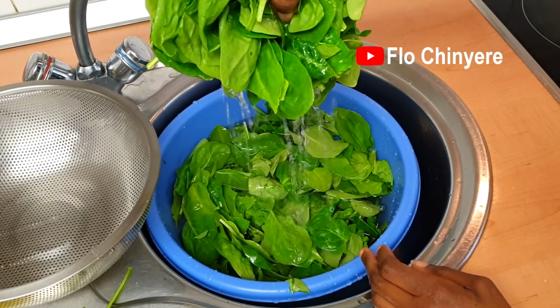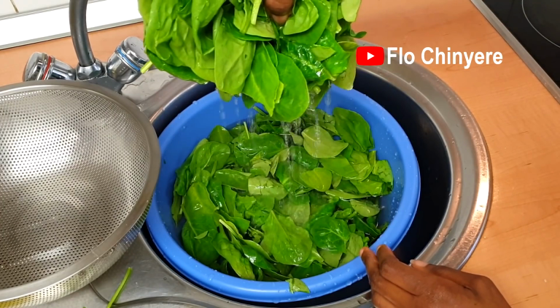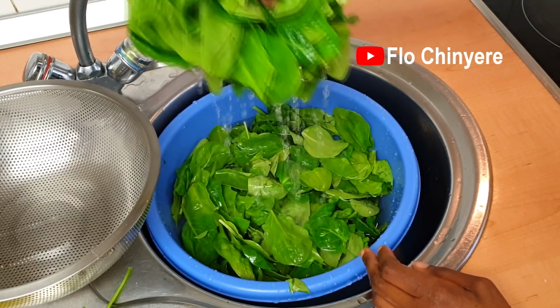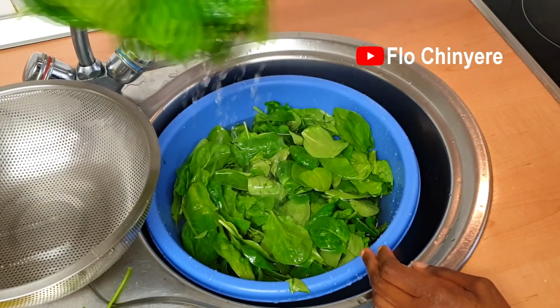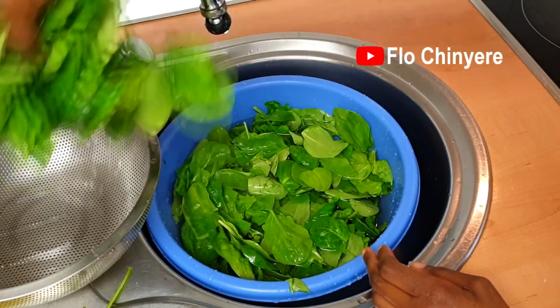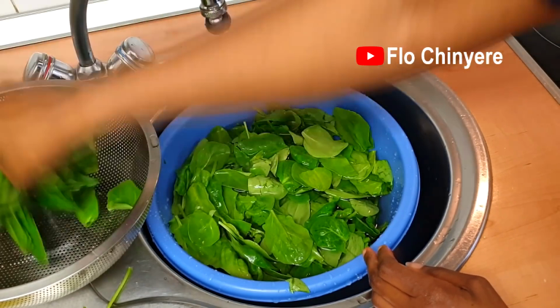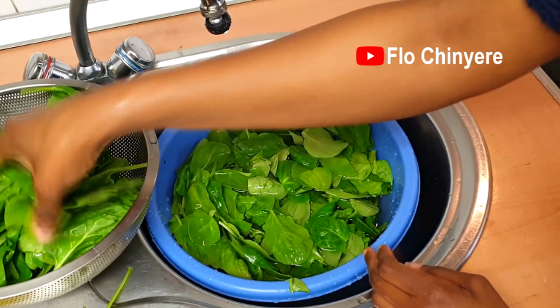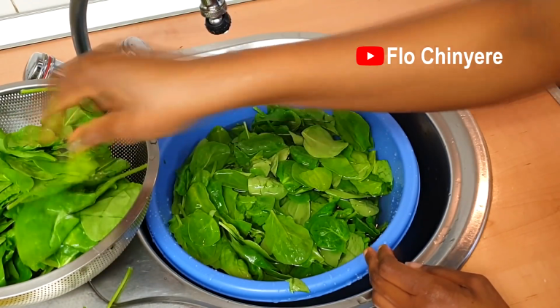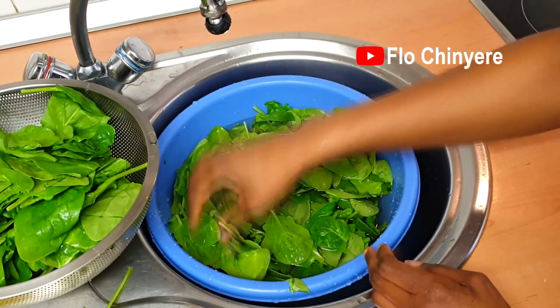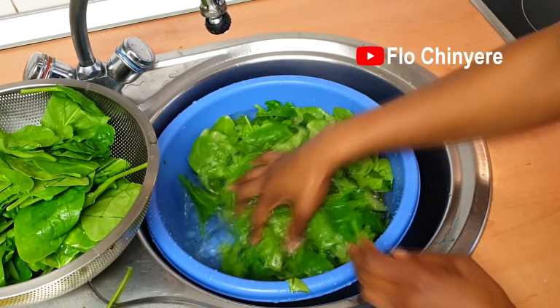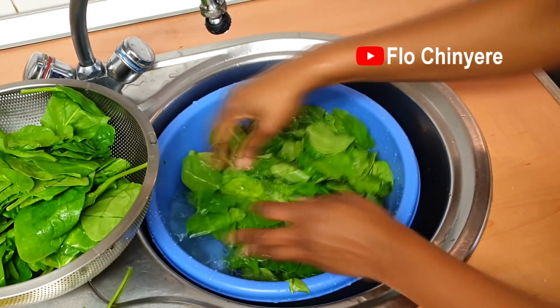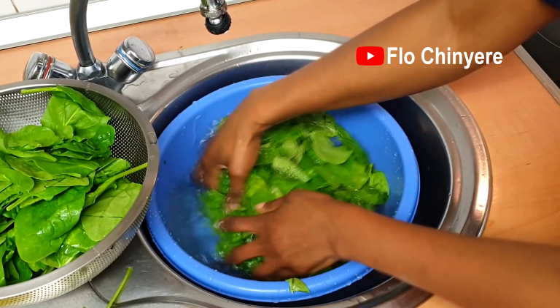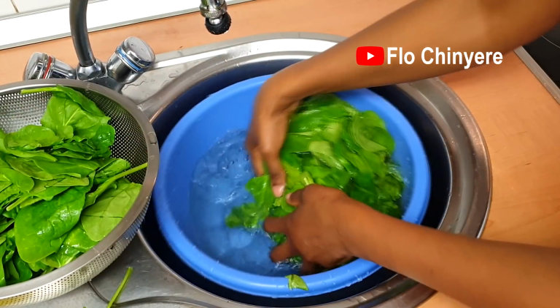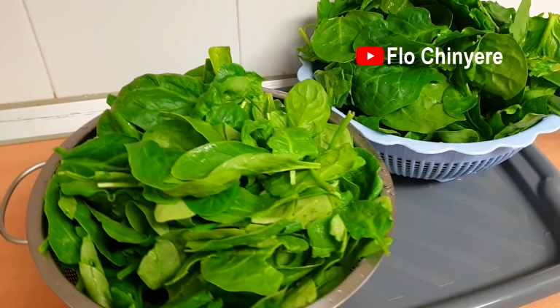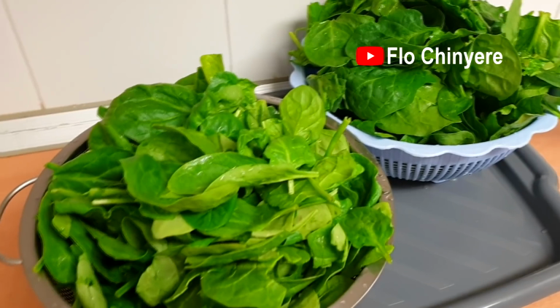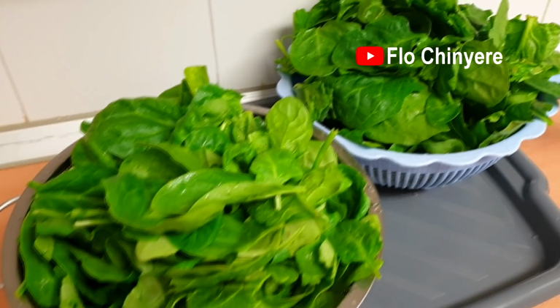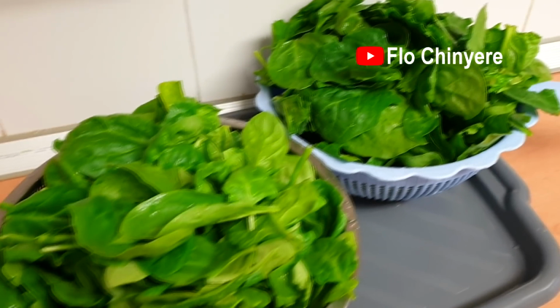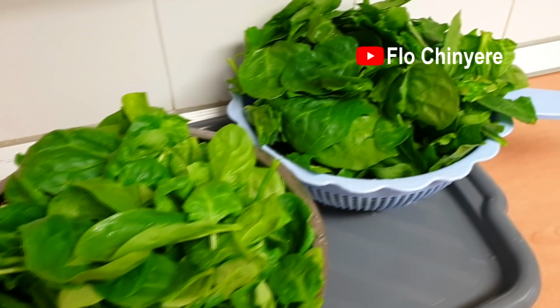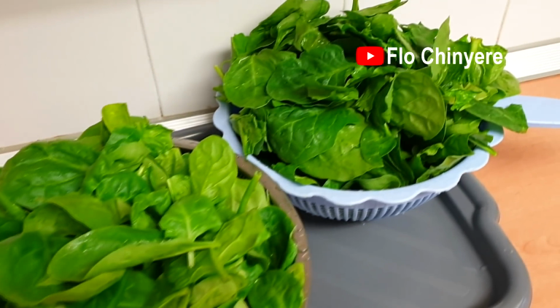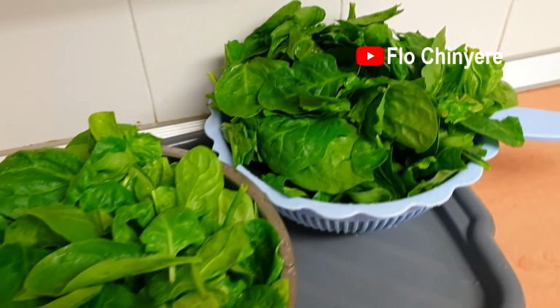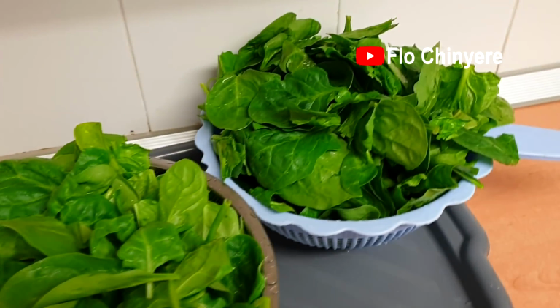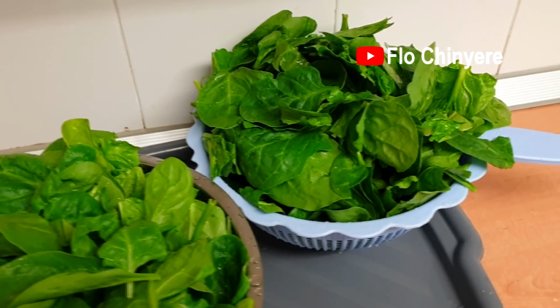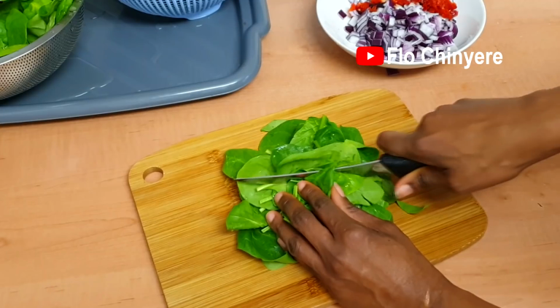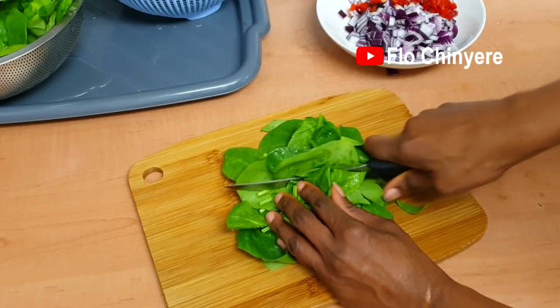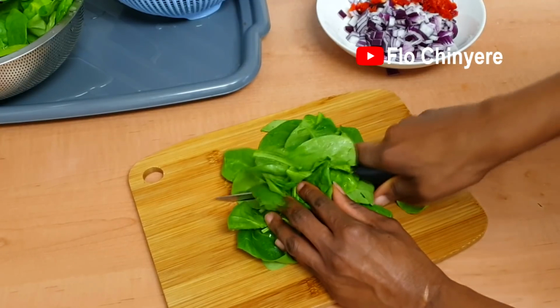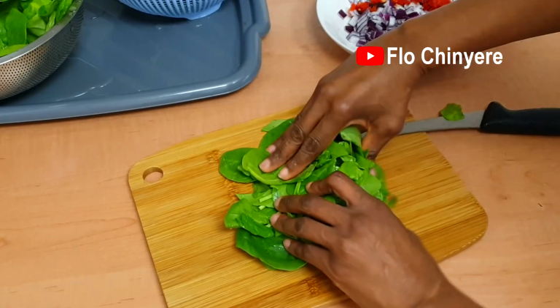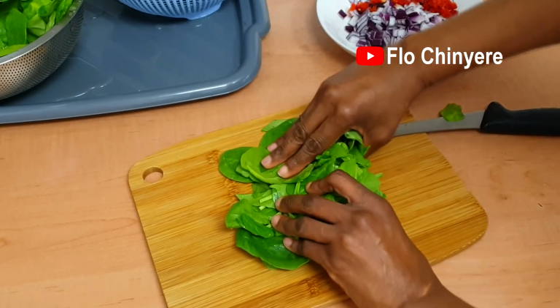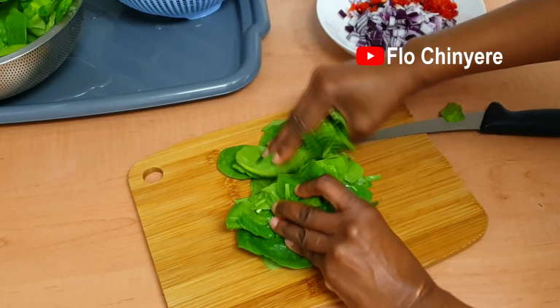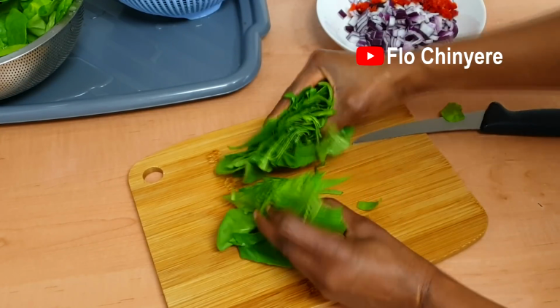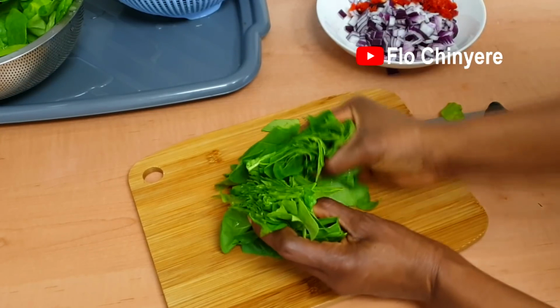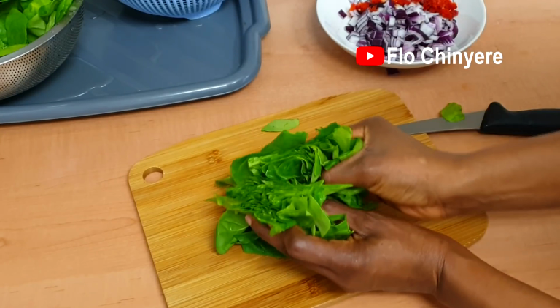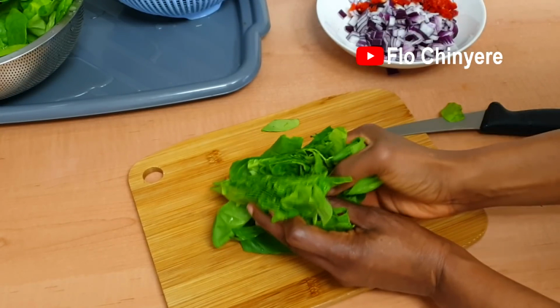First, rinse the spinach in plenty of water and put them in a sieve to drain, then chop the vegetables into small pieces.